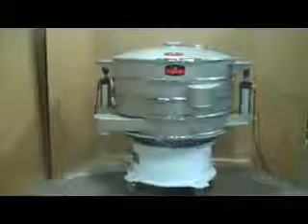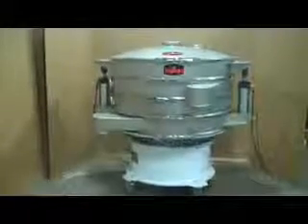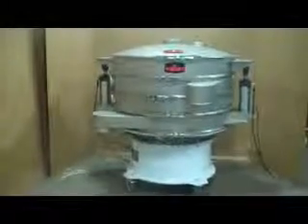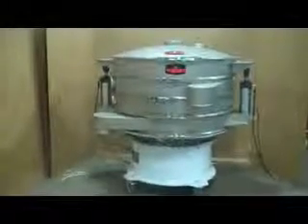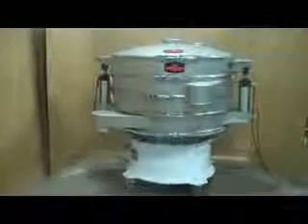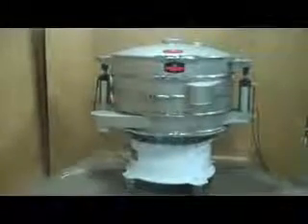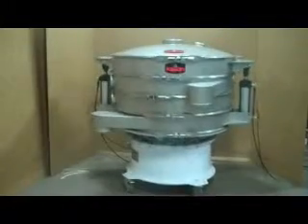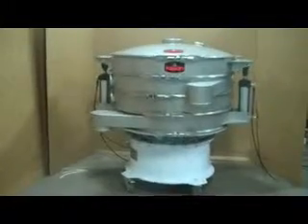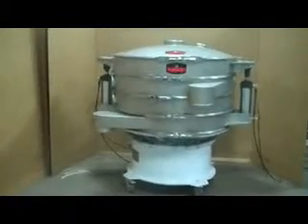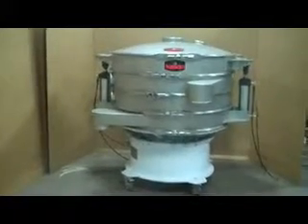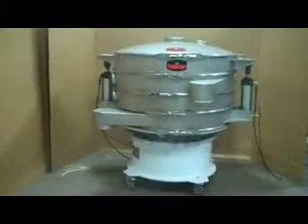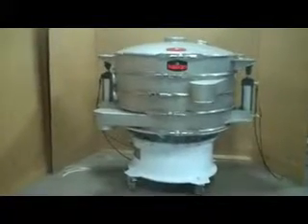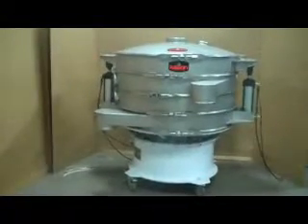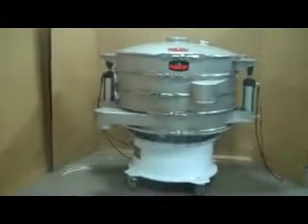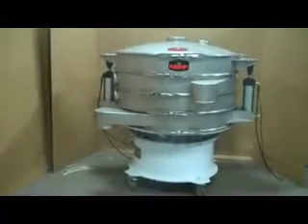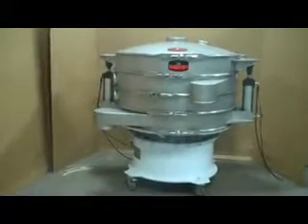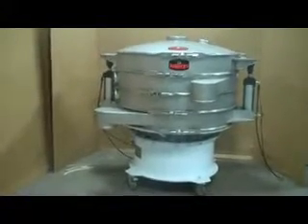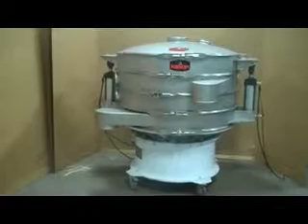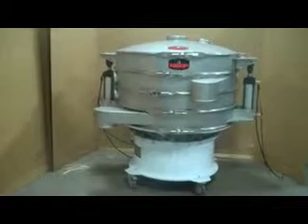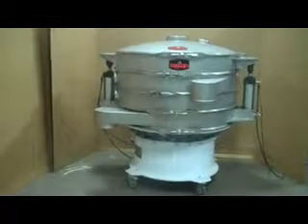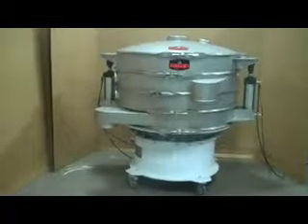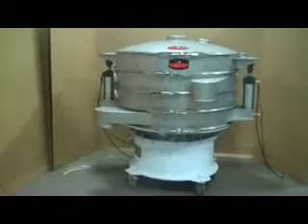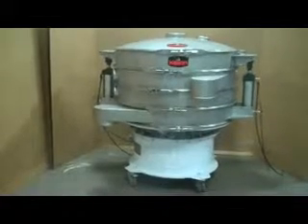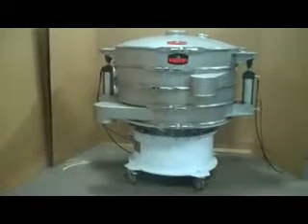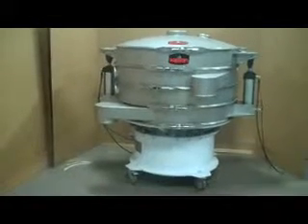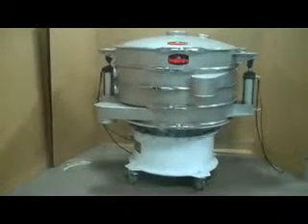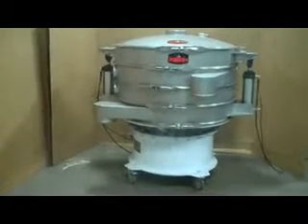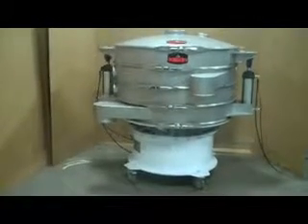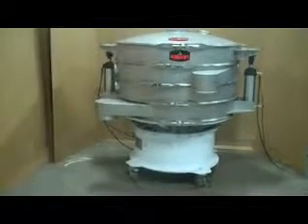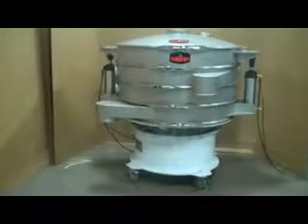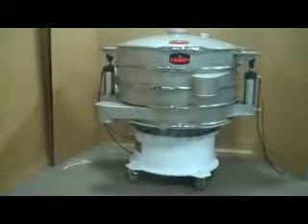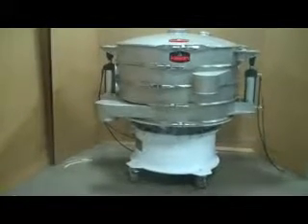This is a Kason 48-inch diameter 3-deck vibratory screen separator, equipped with the Kason Airlift Quick-Clean Screen Change System.